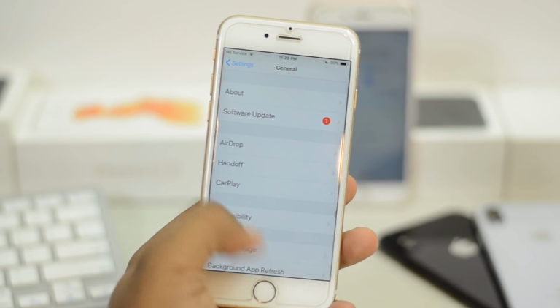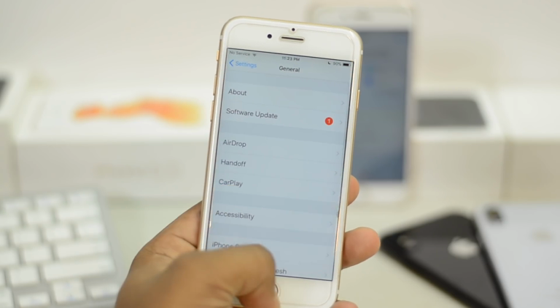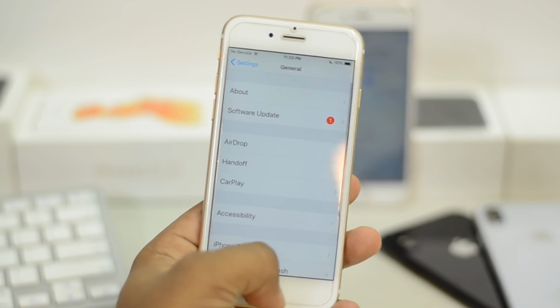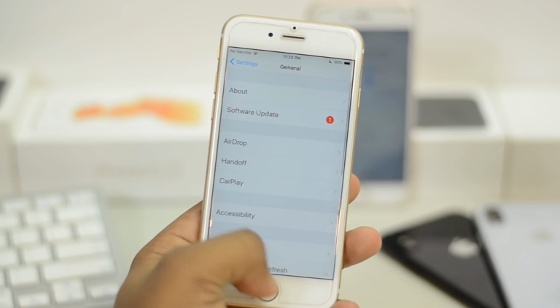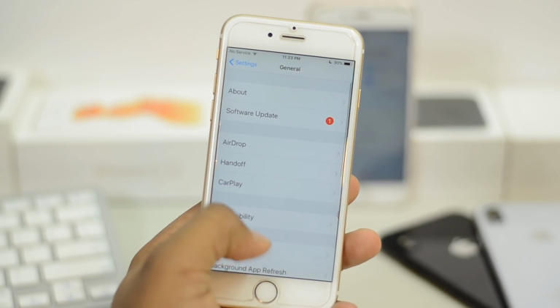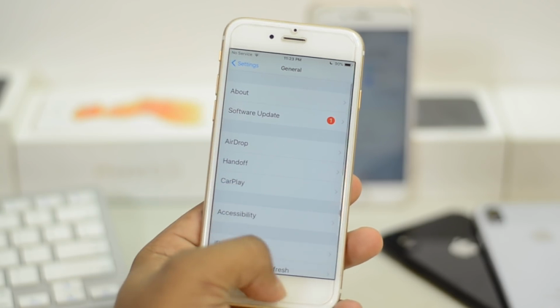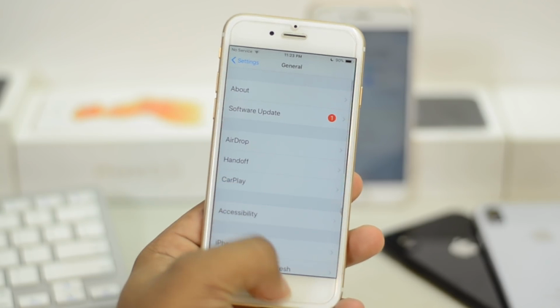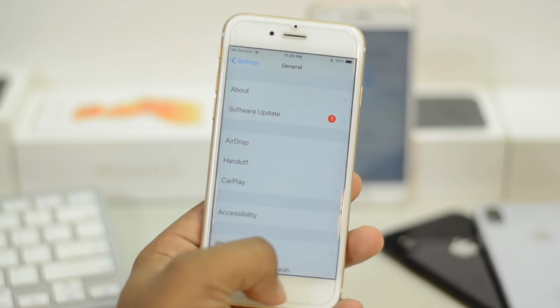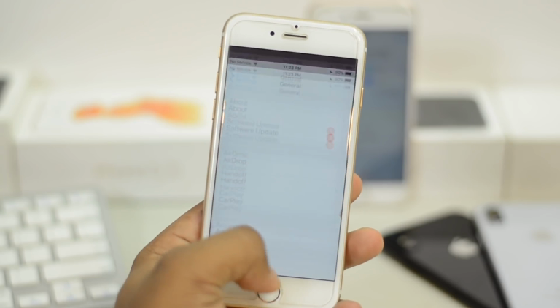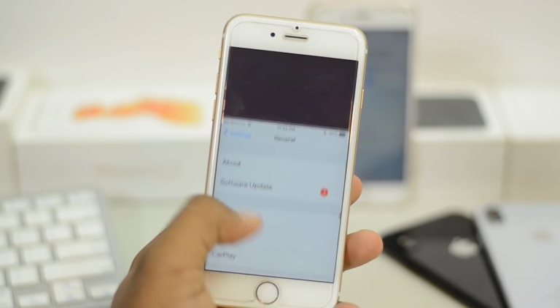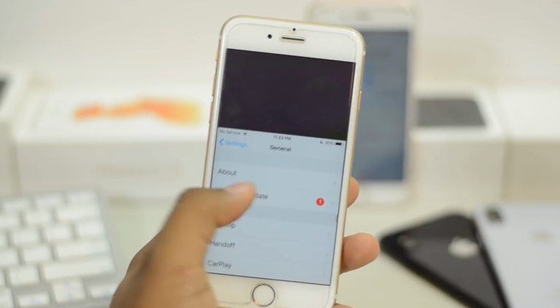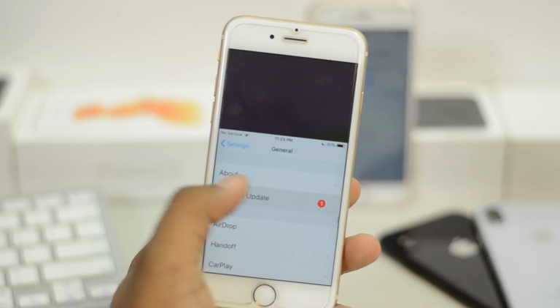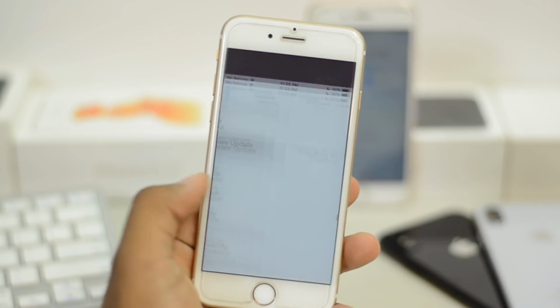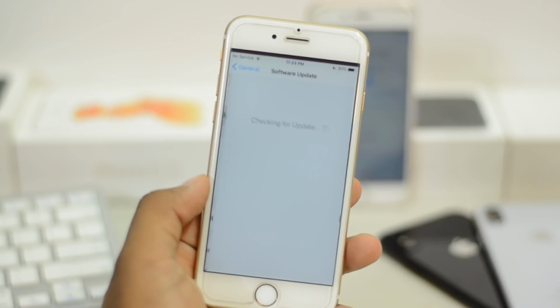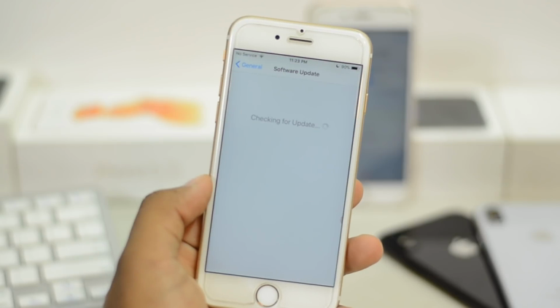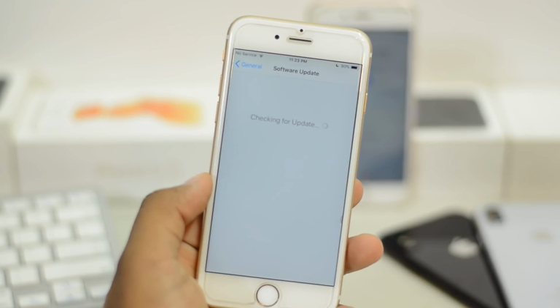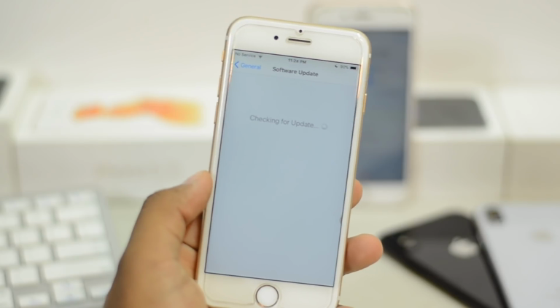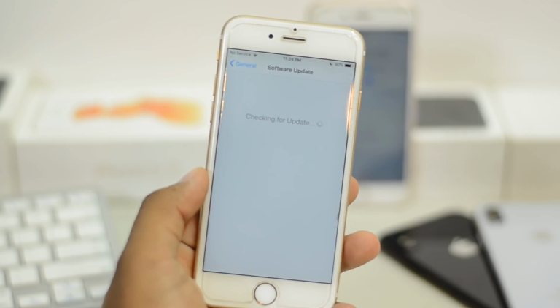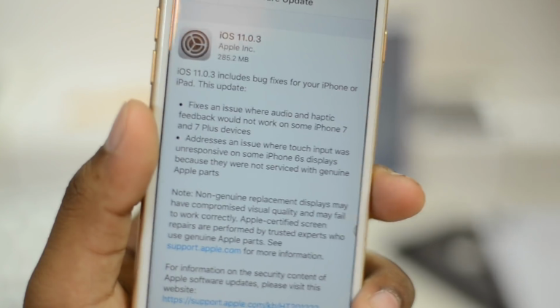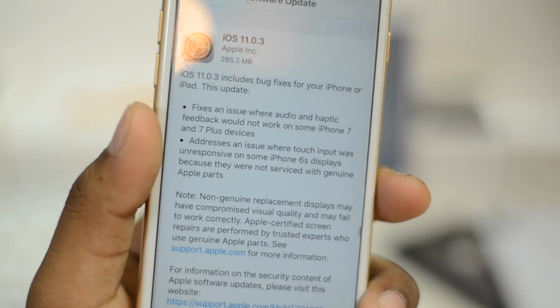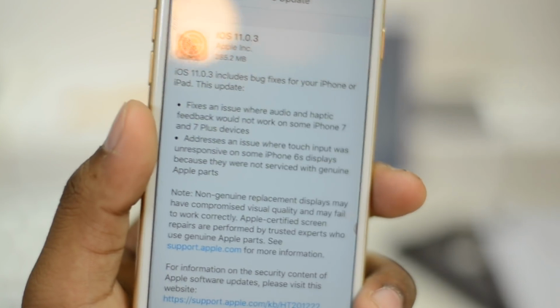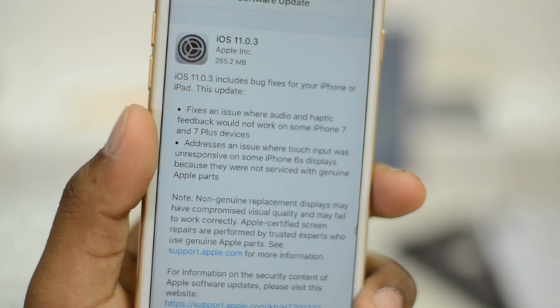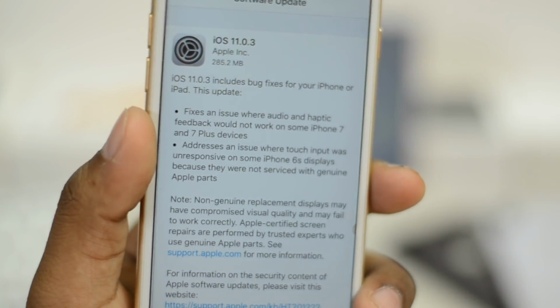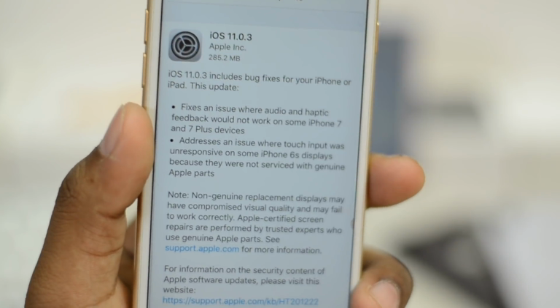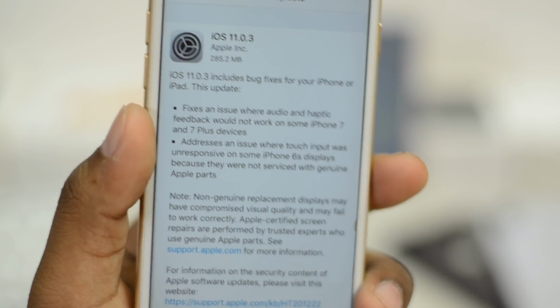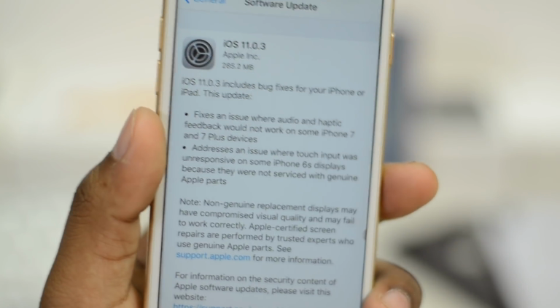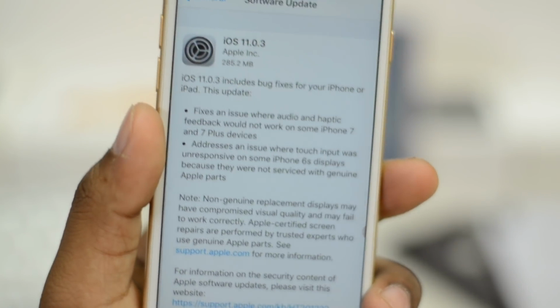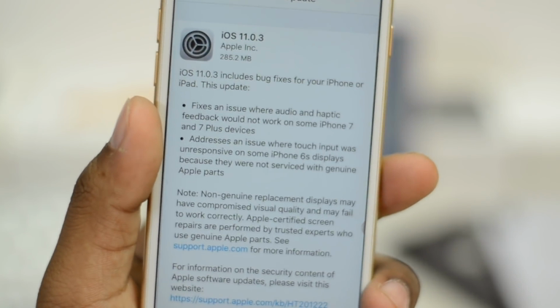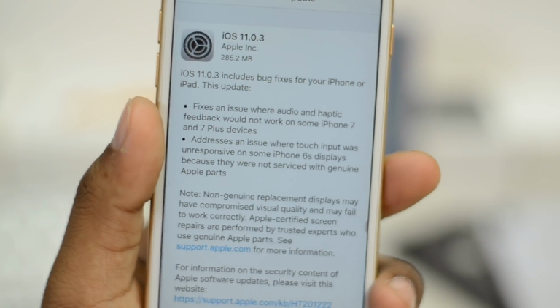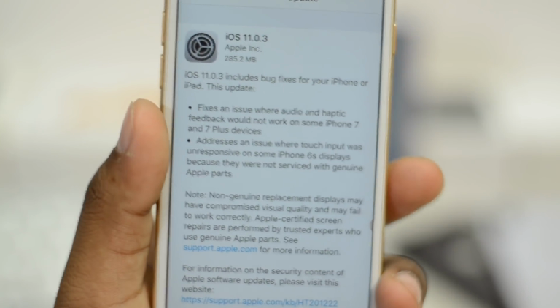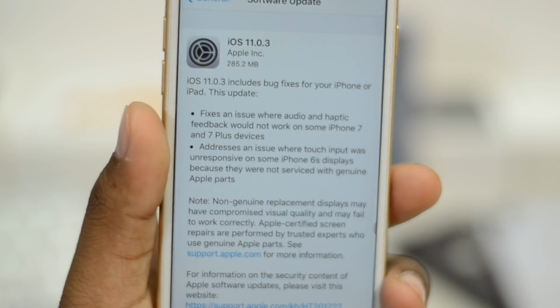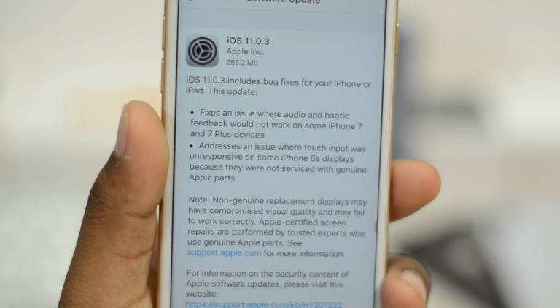The installation process is pretty simple: go to Settings, General, Software Update, then About, wait for a while, and you'll get the update.